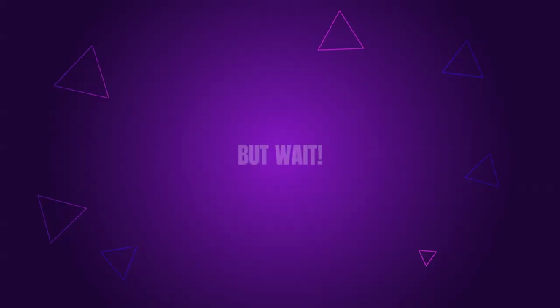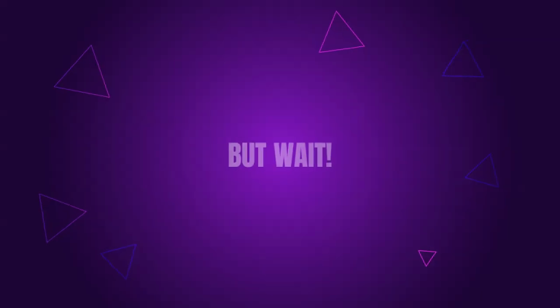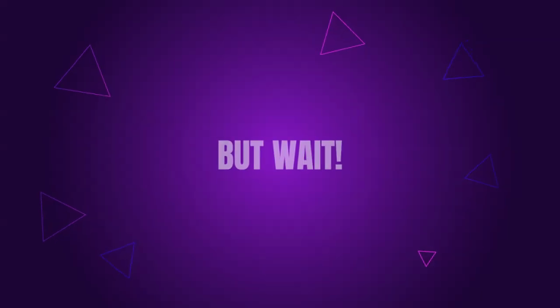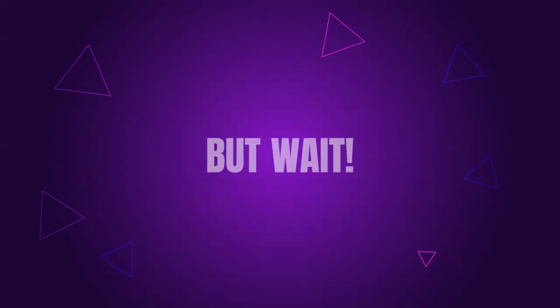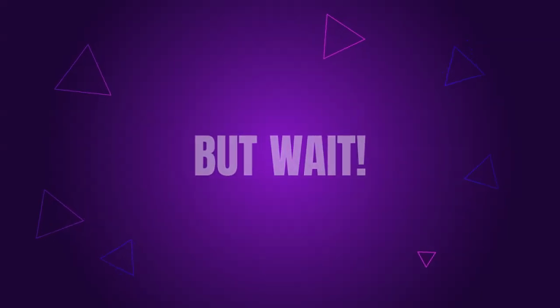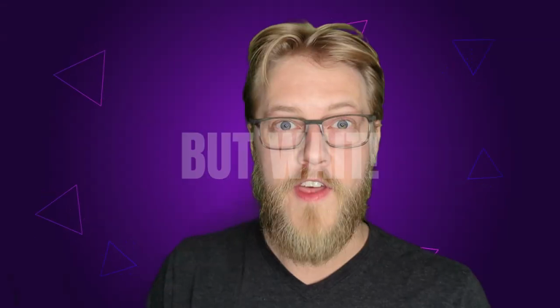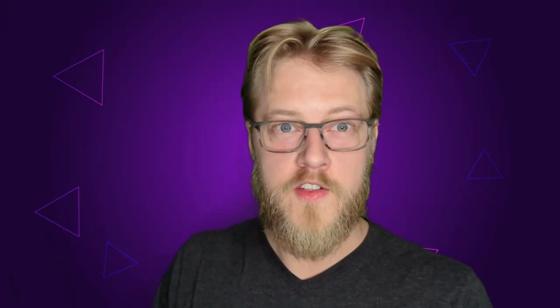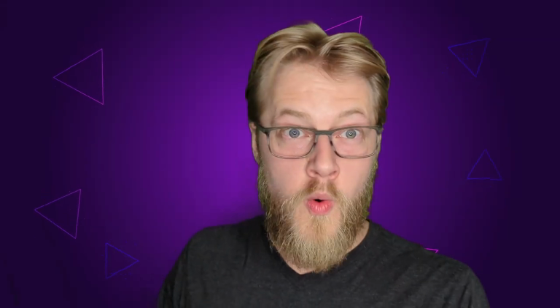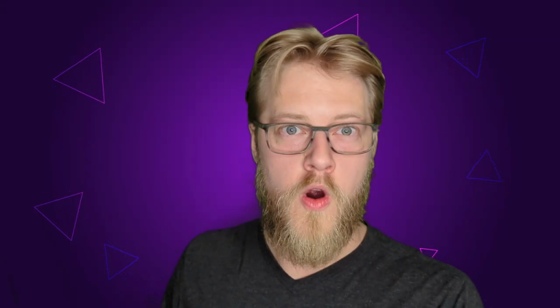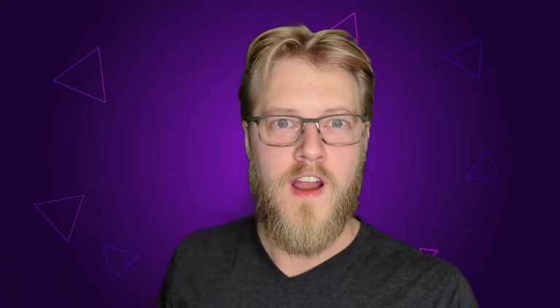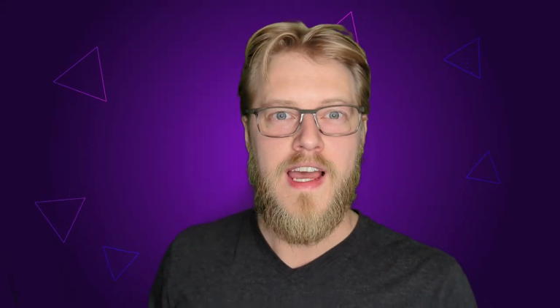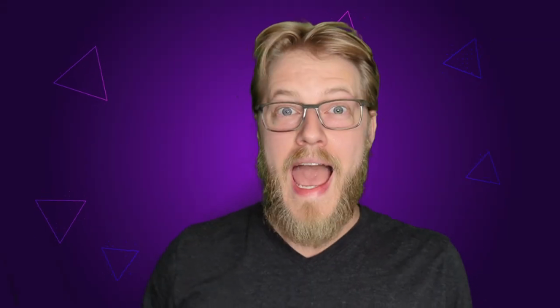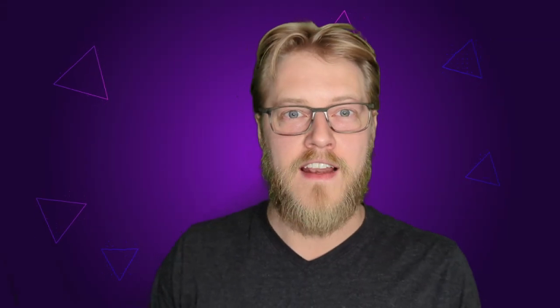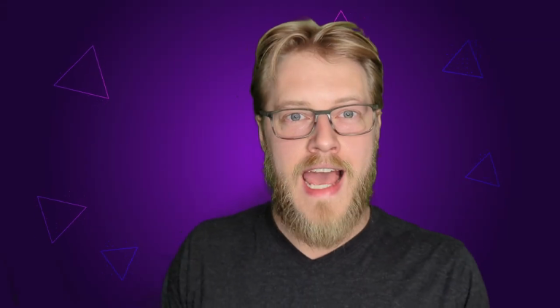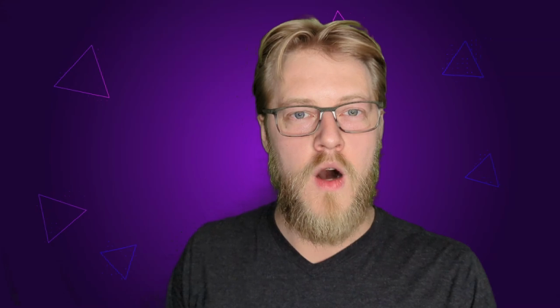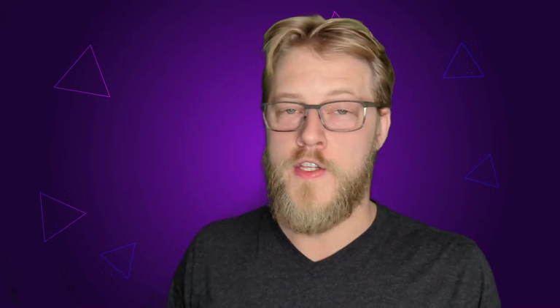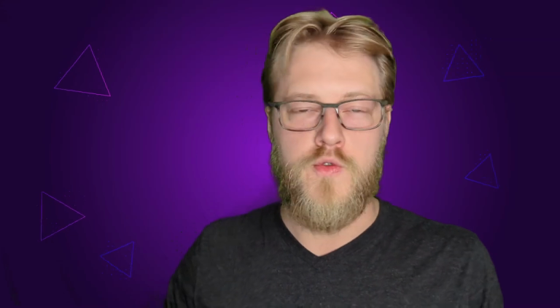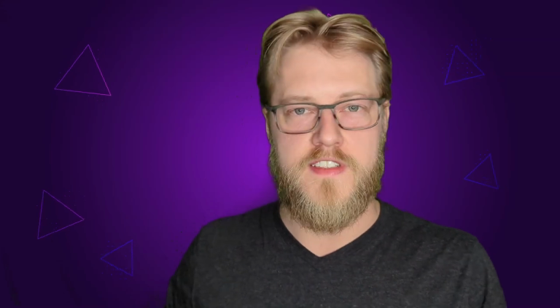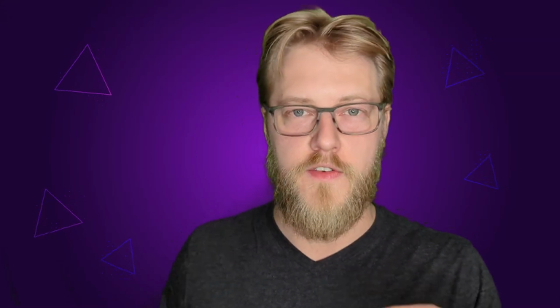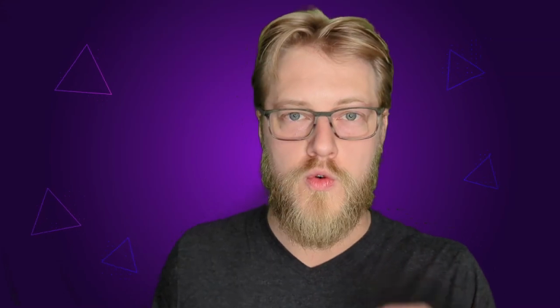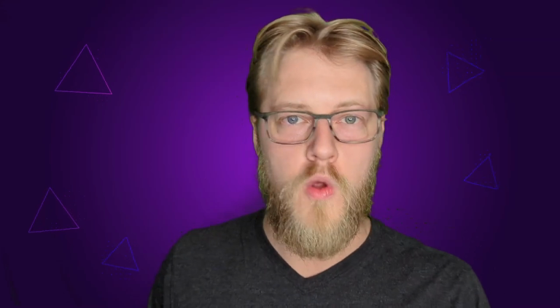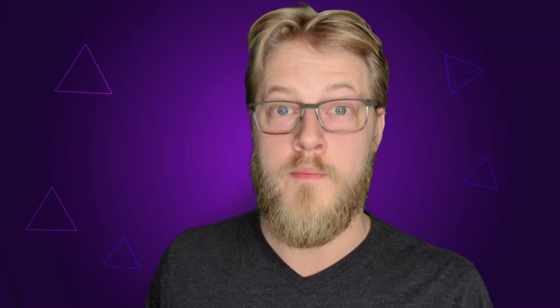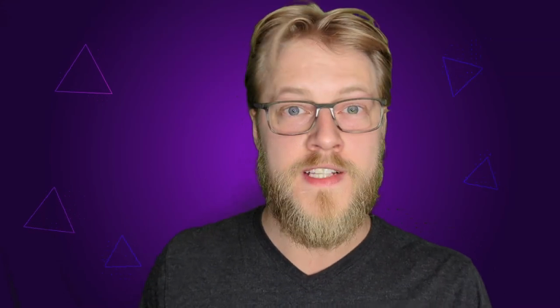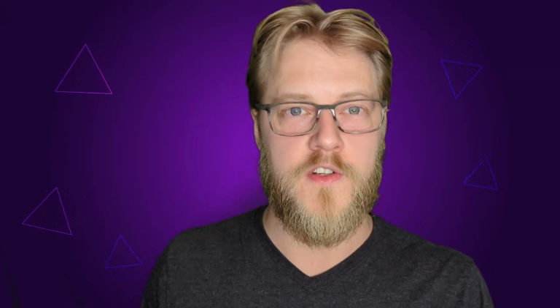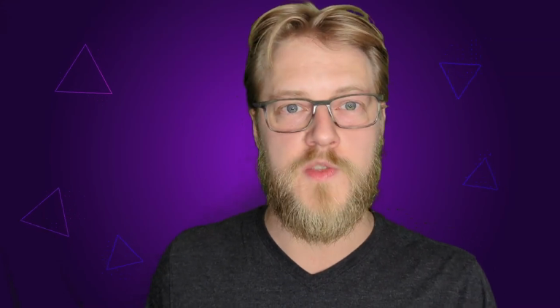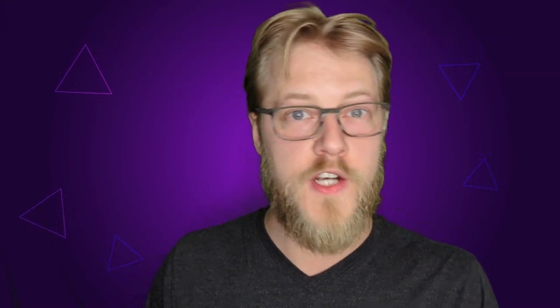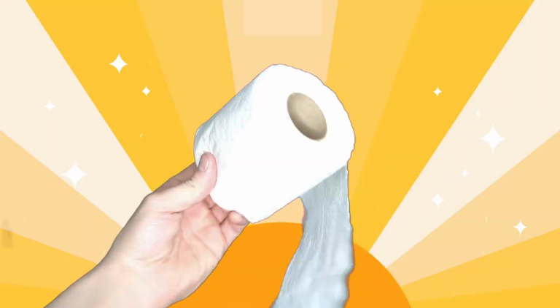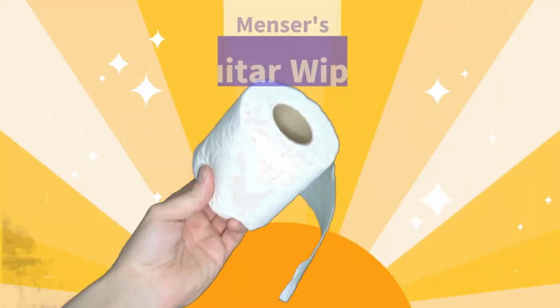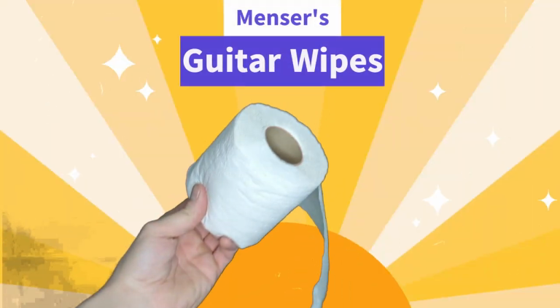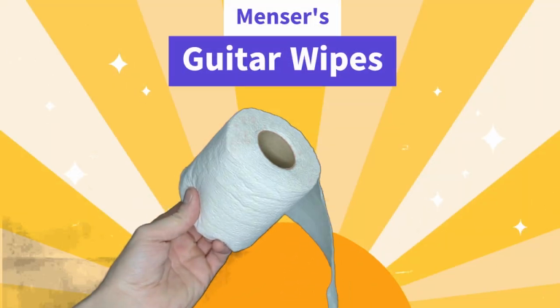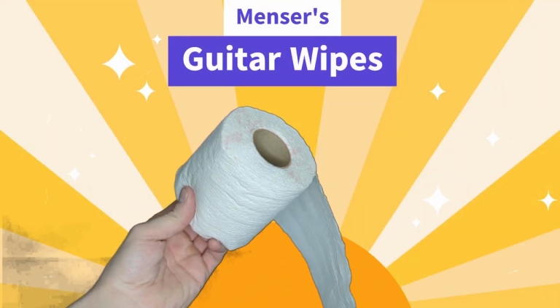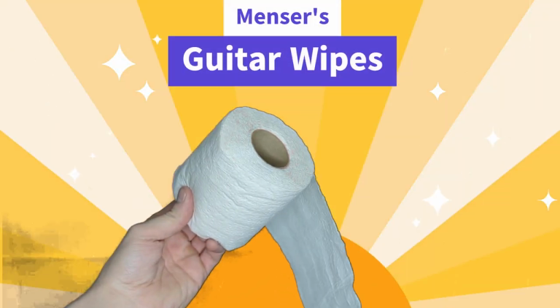But wait, there's more! Act now and you'll receive a roll of Mincer's Special Guitar Wipes.